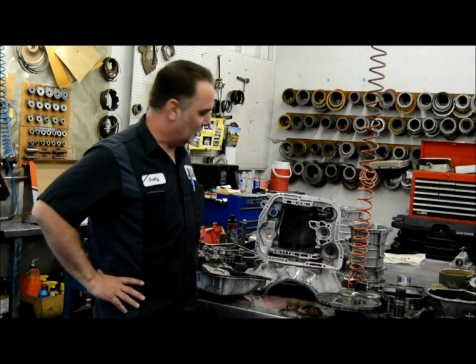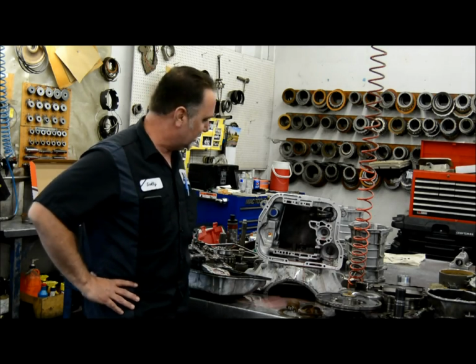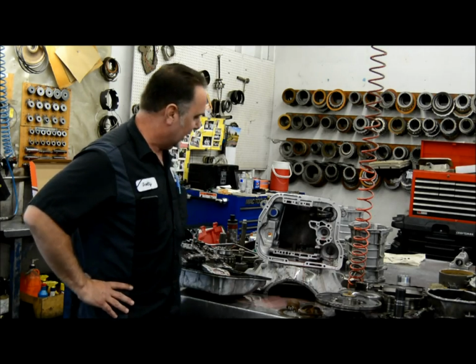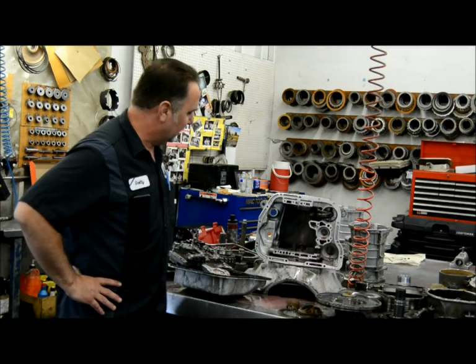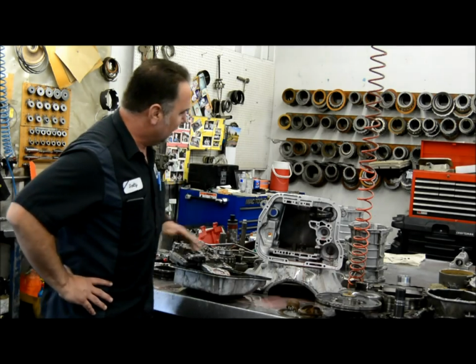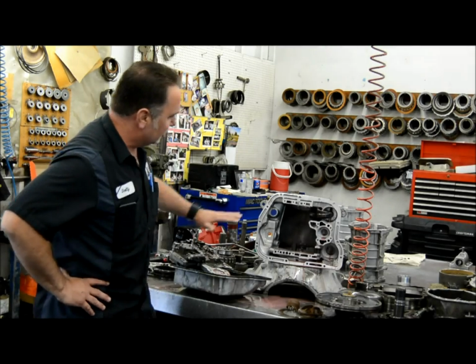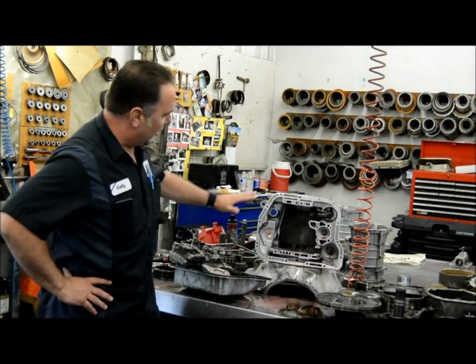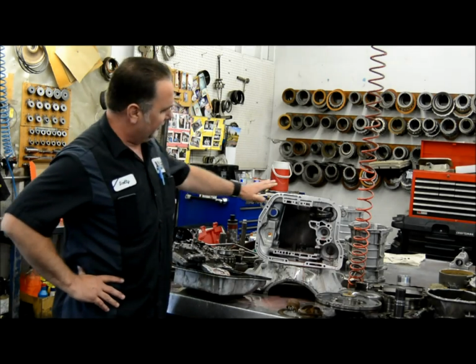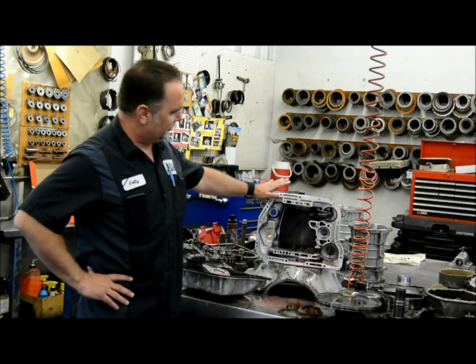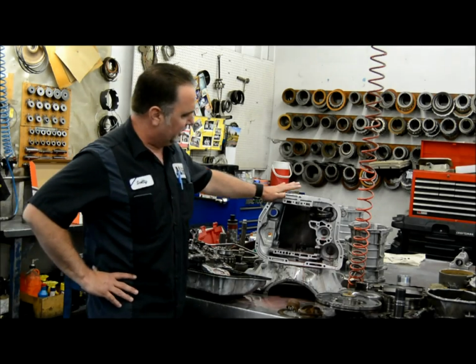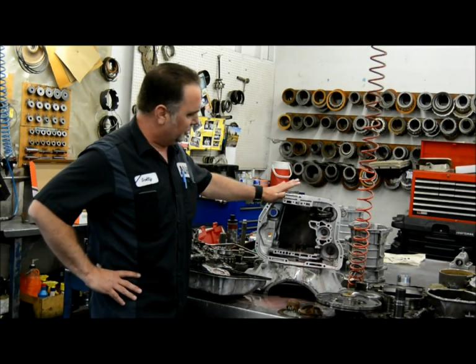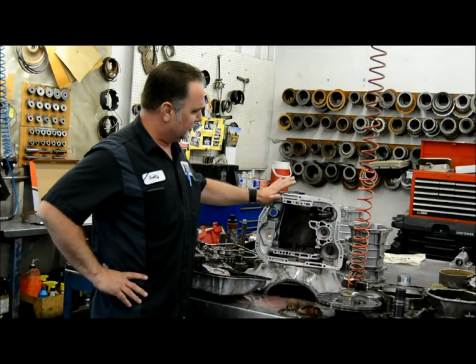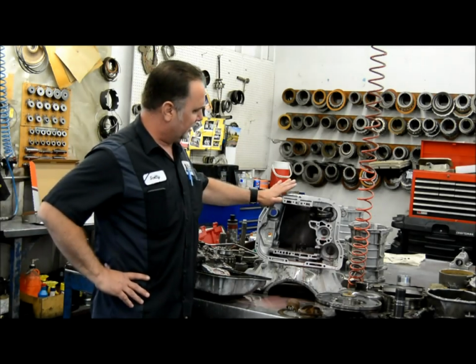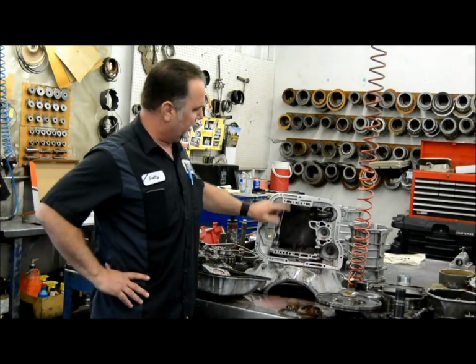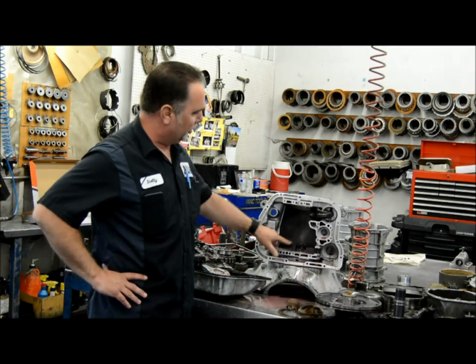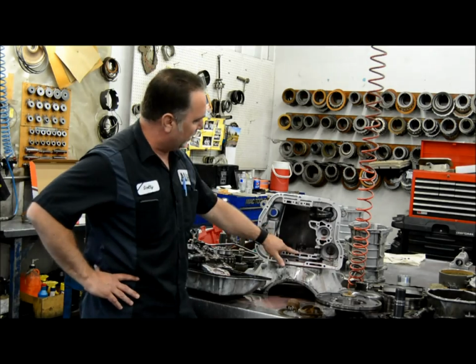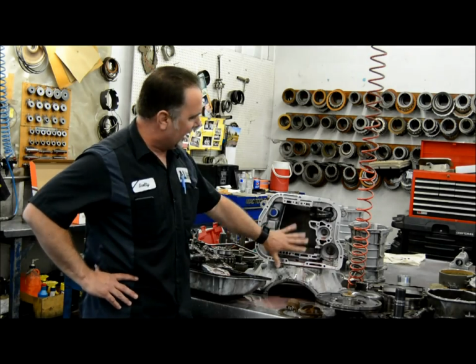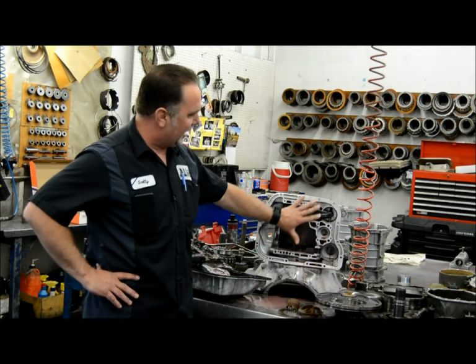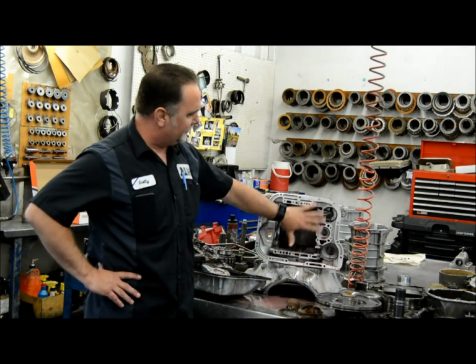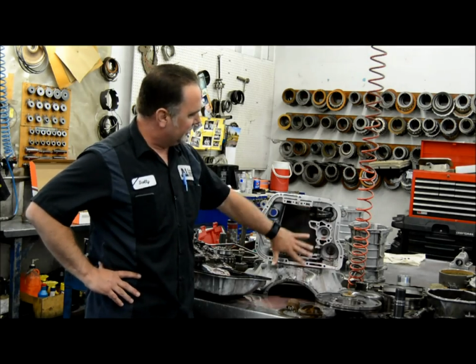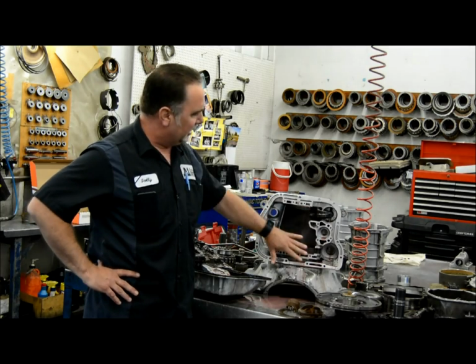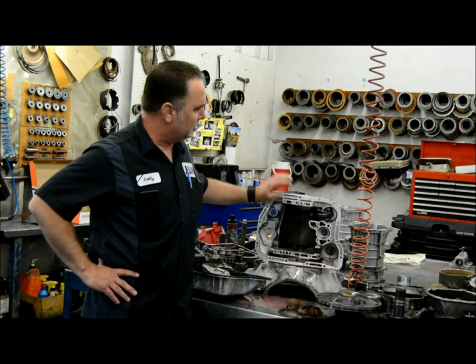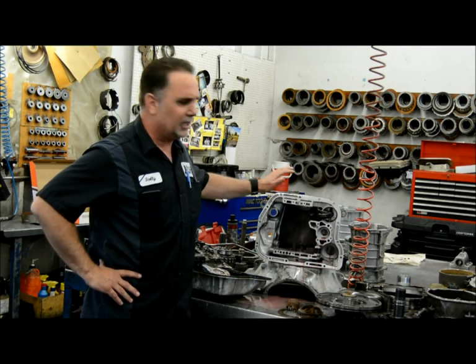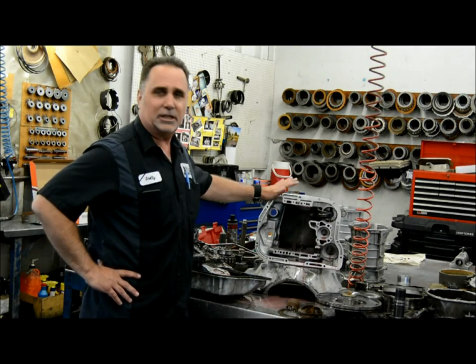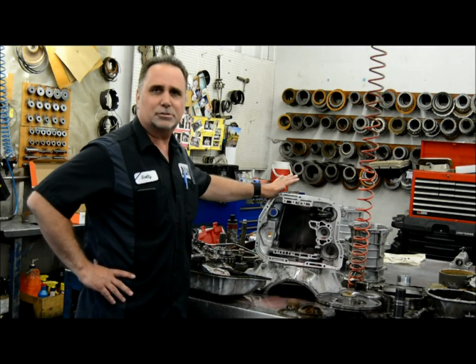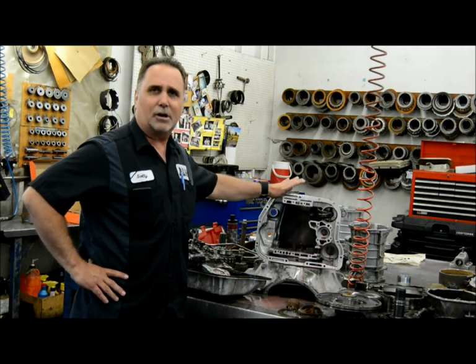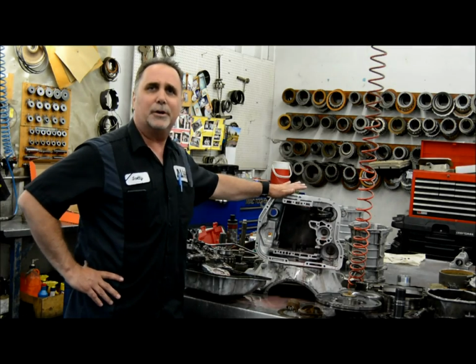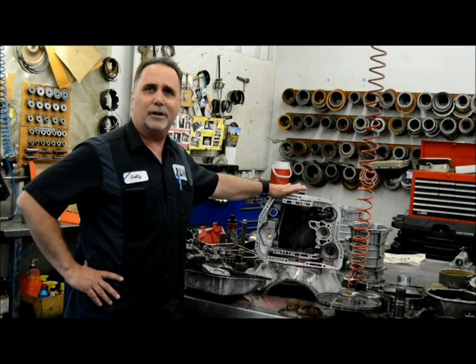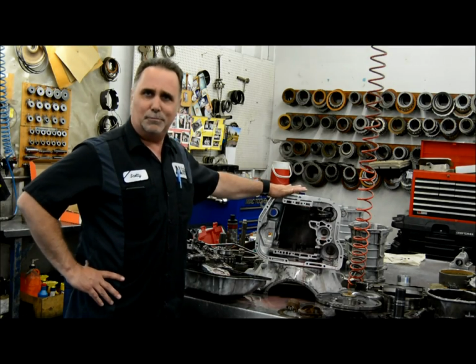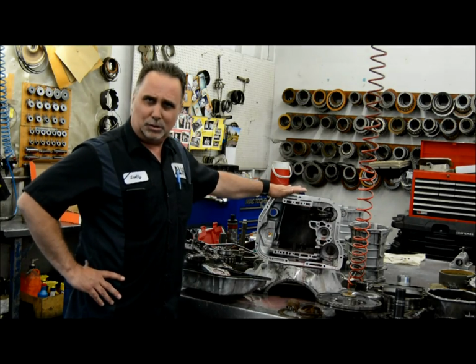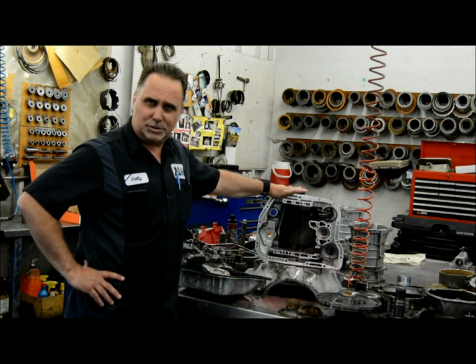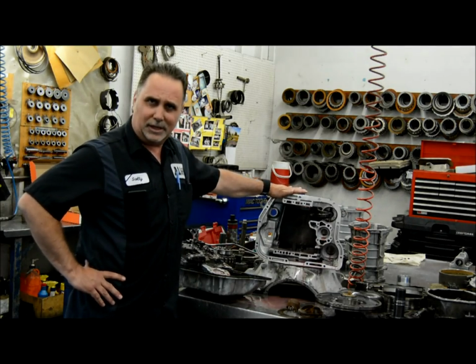So obviously you can see here we have what looks like a strawberry milkshake.